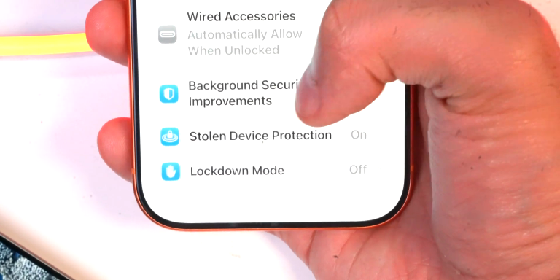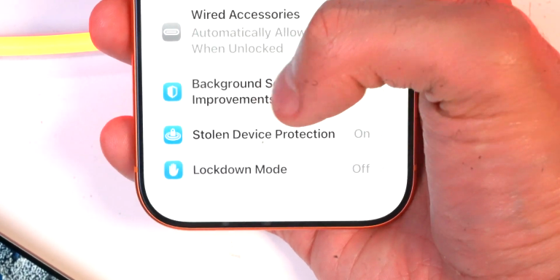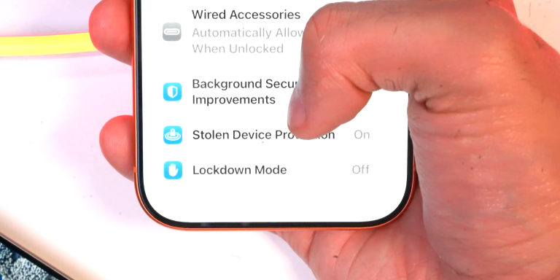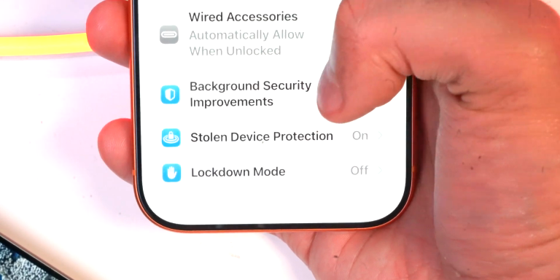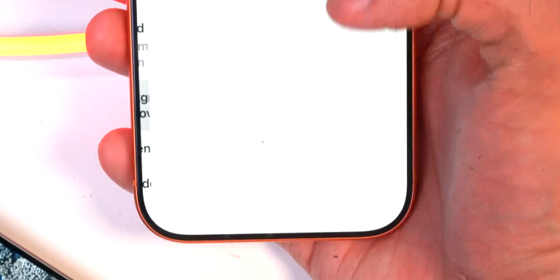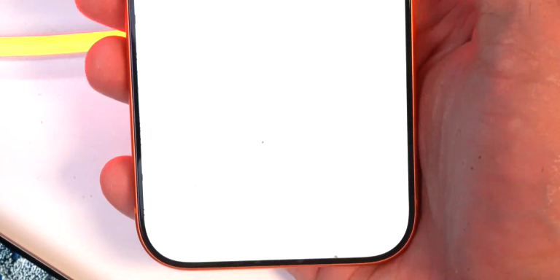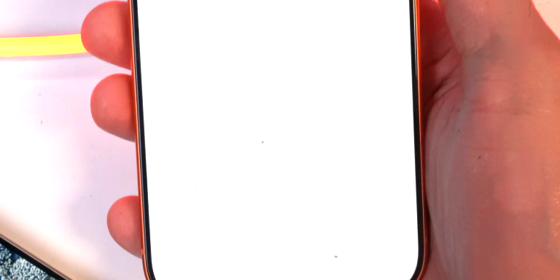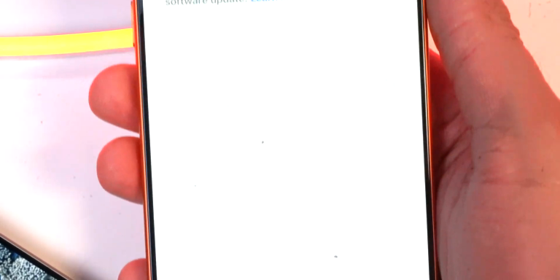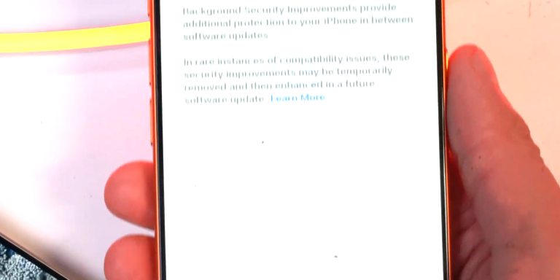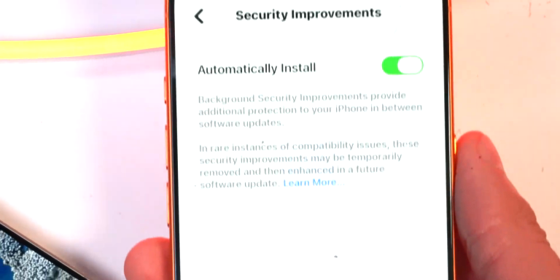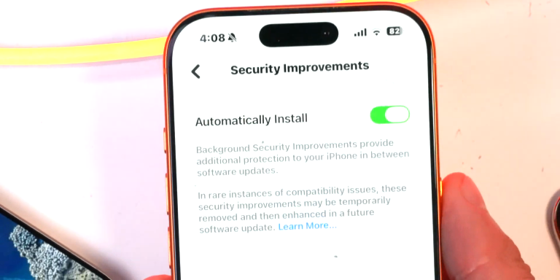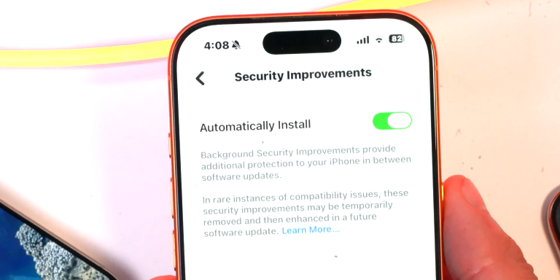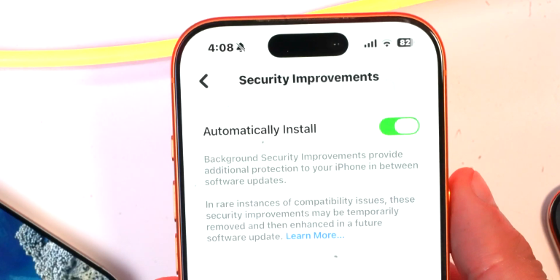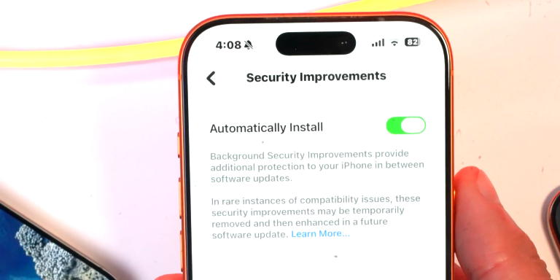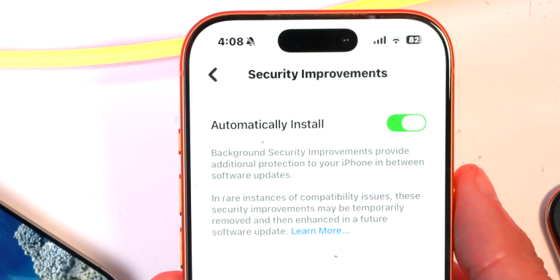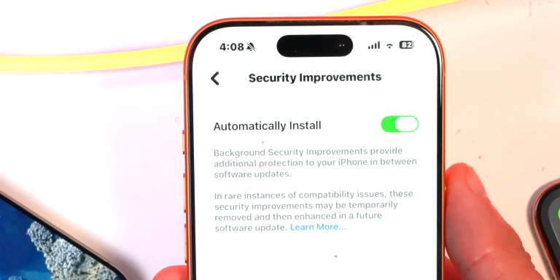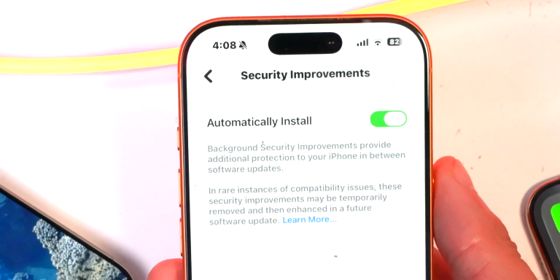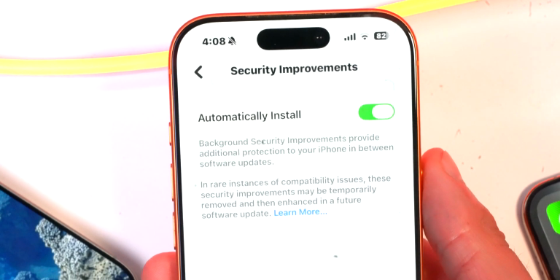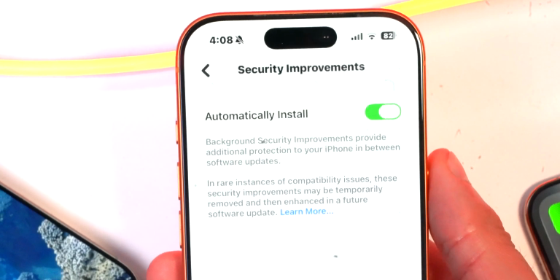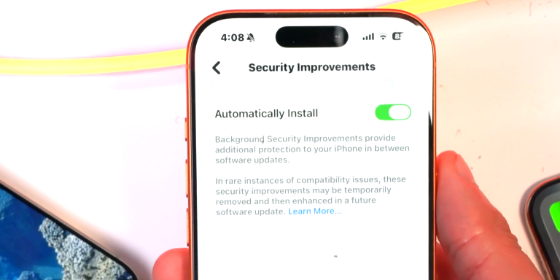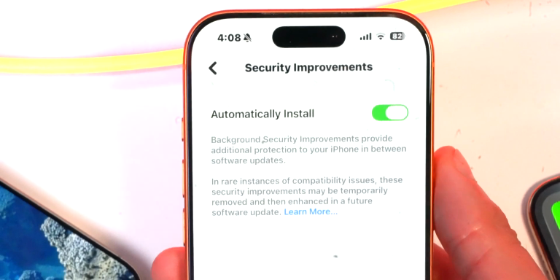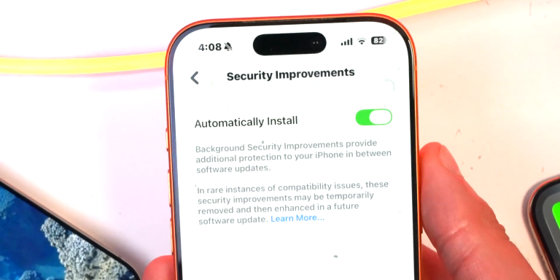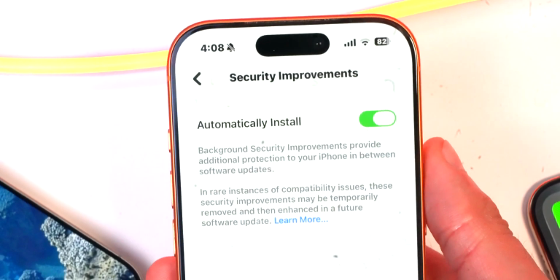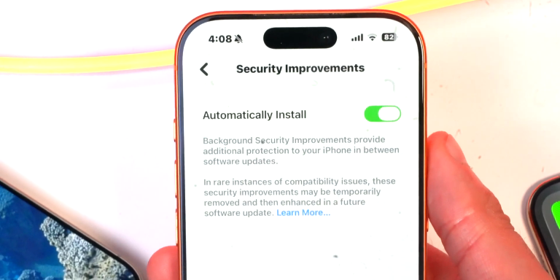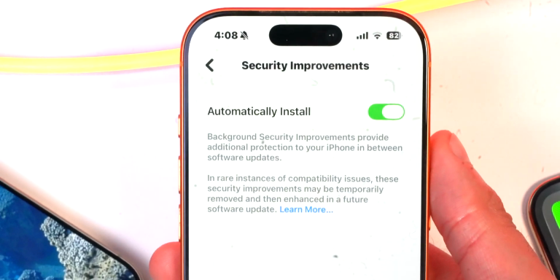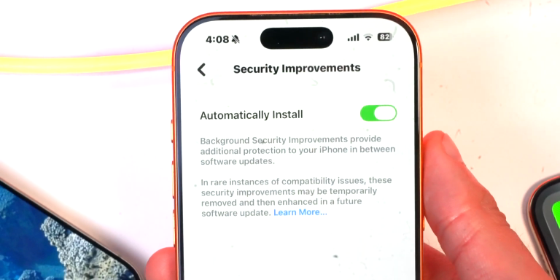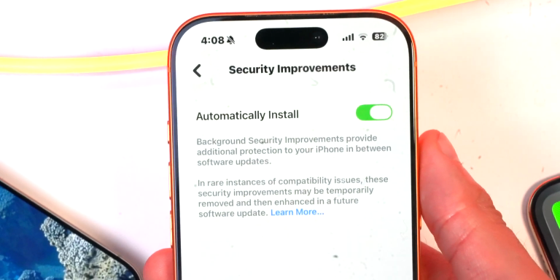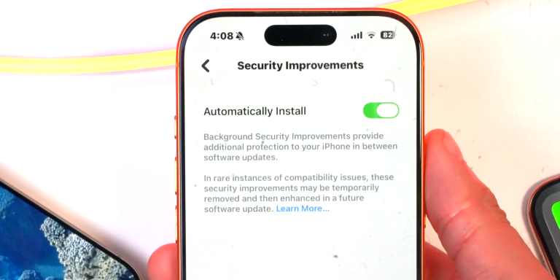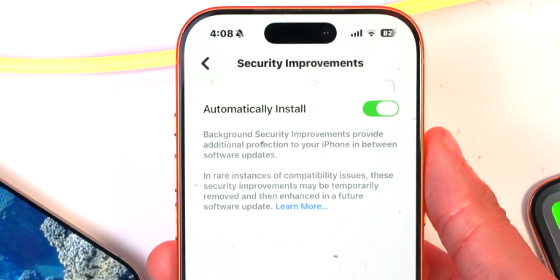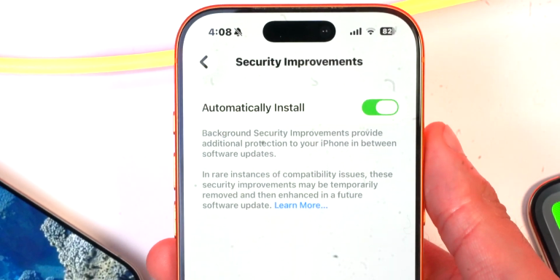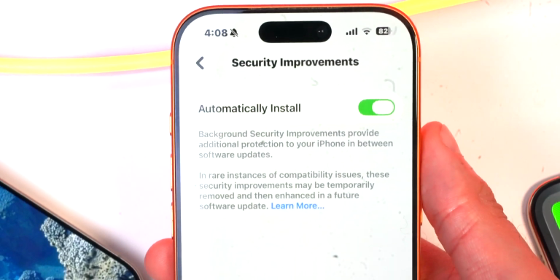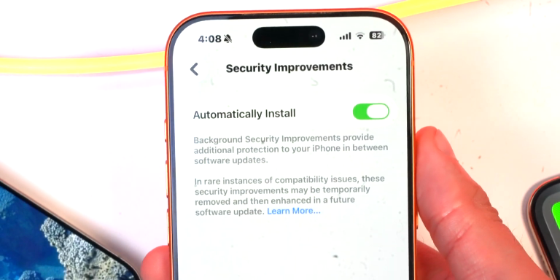Click into background security improvements, and with this, if you do not want to update to the latest version of iOS, you will still be able to download the security improvements.